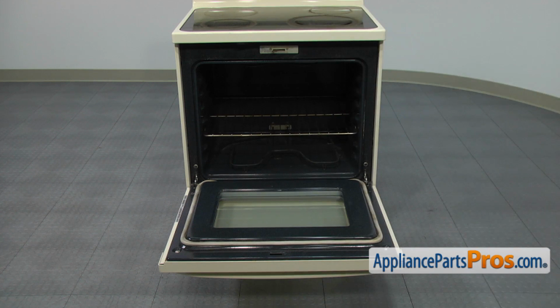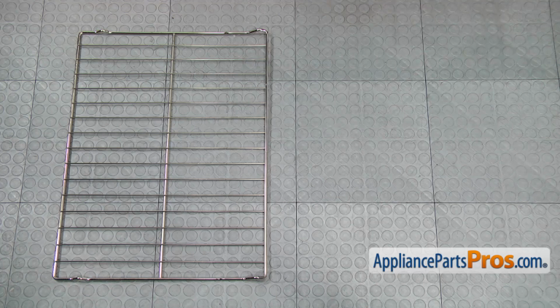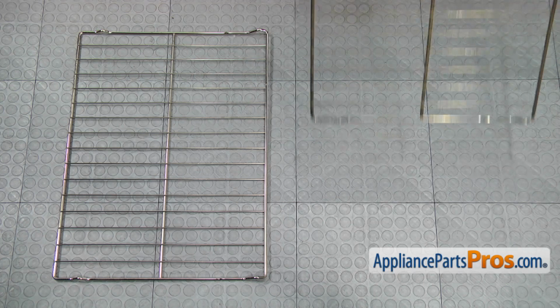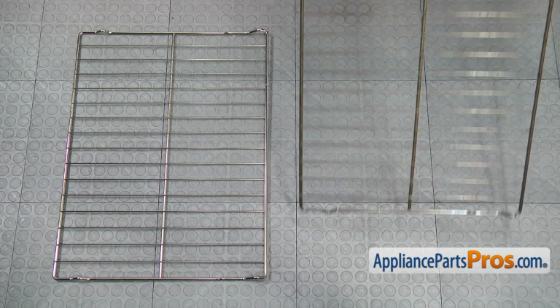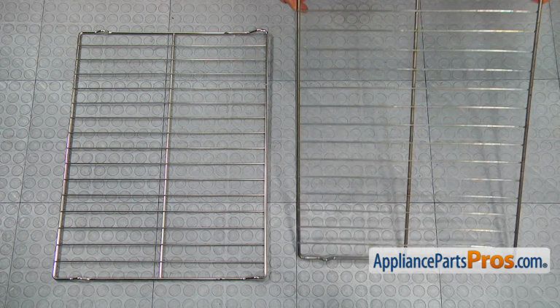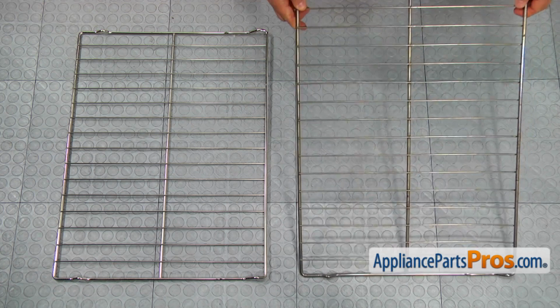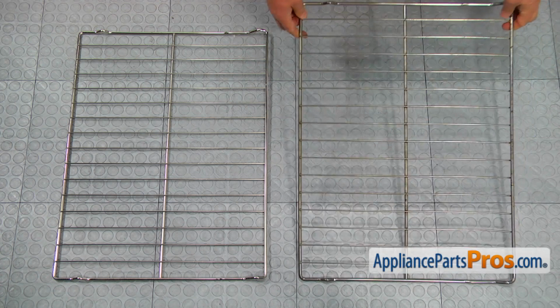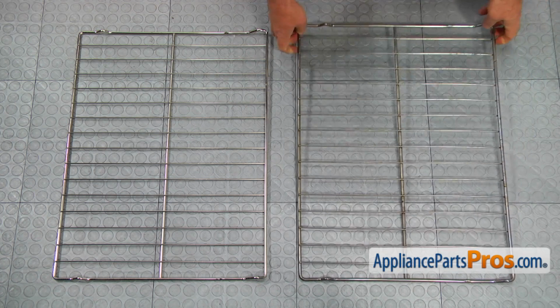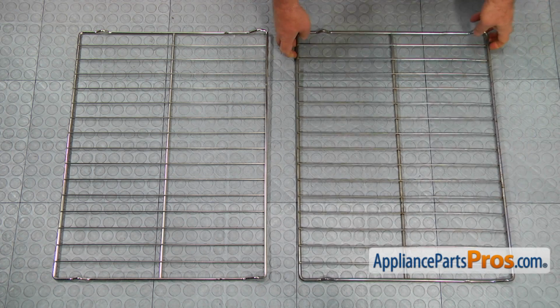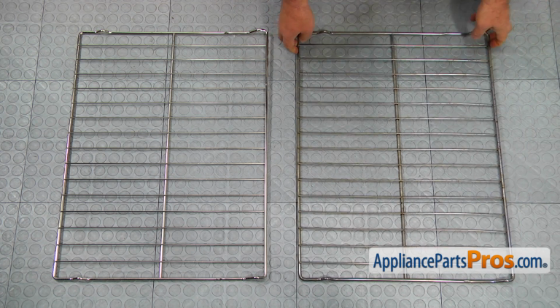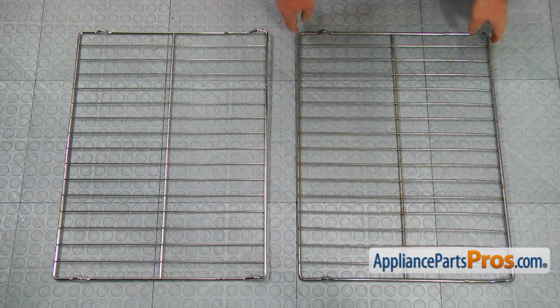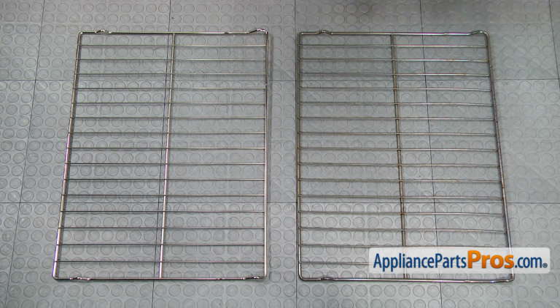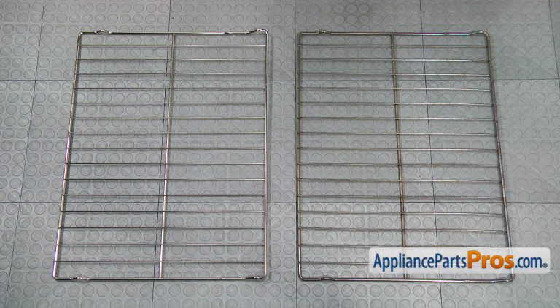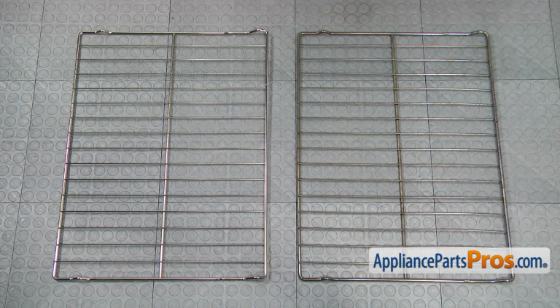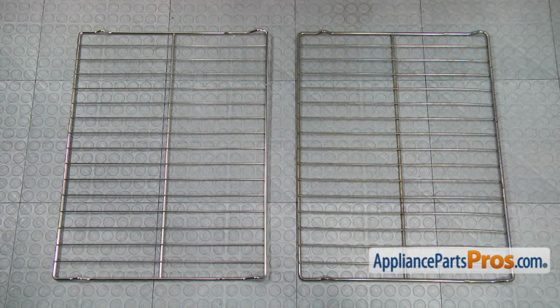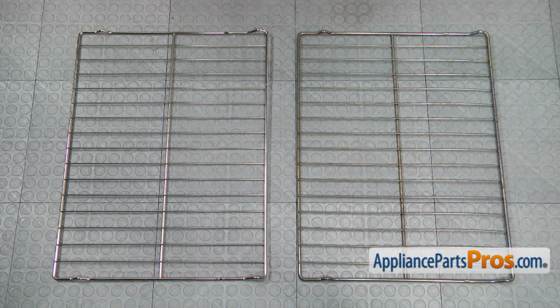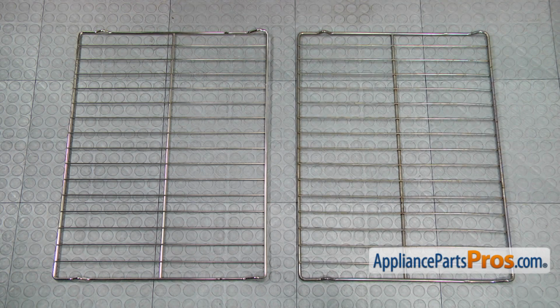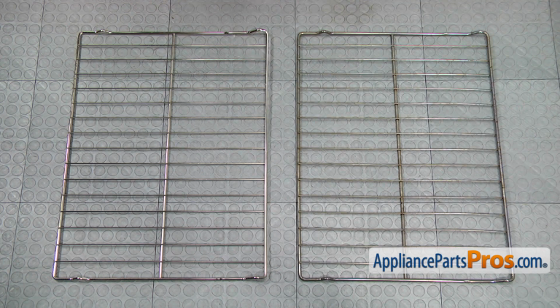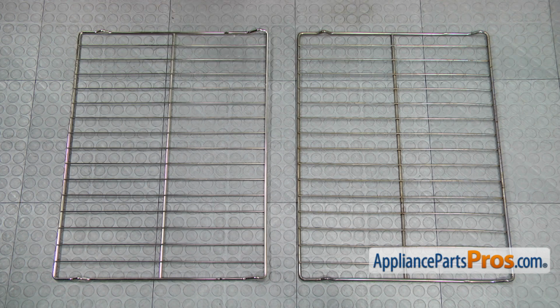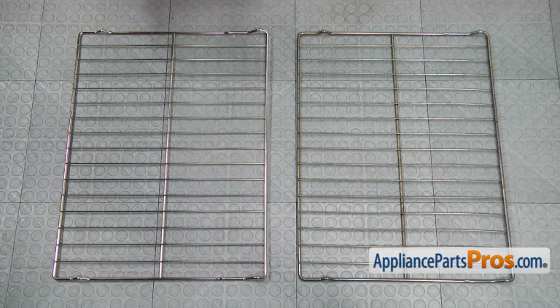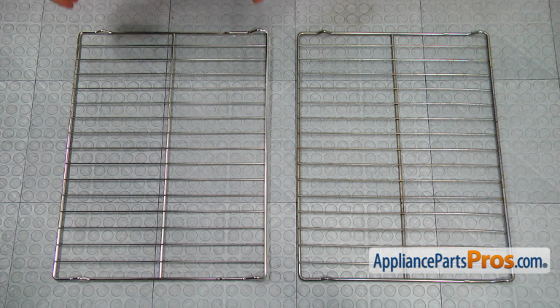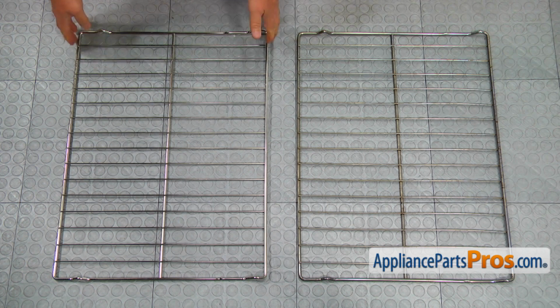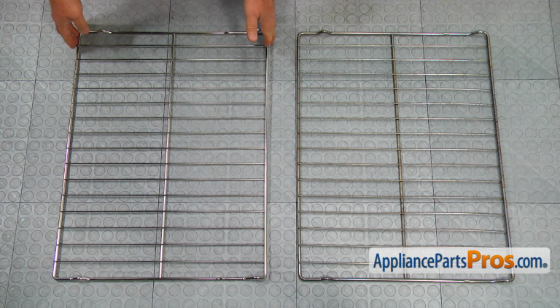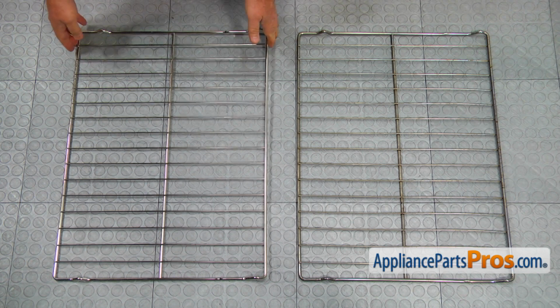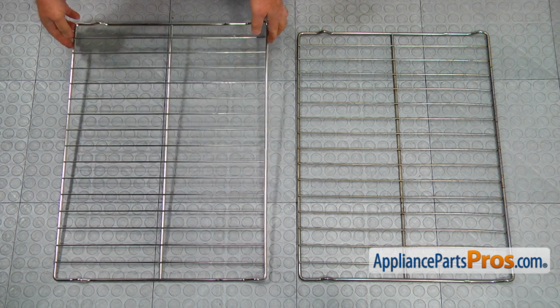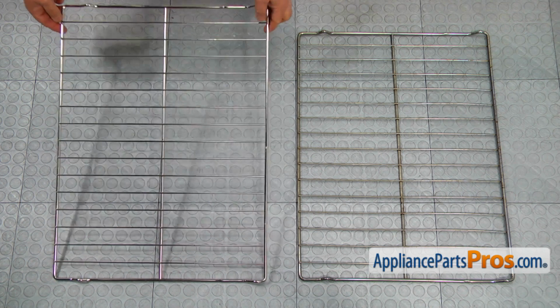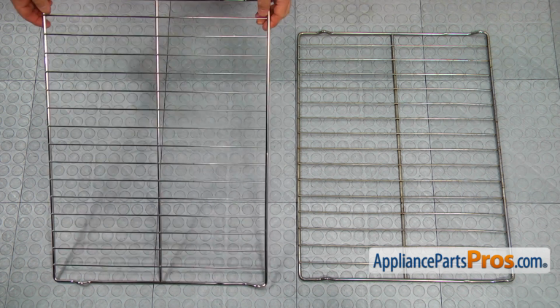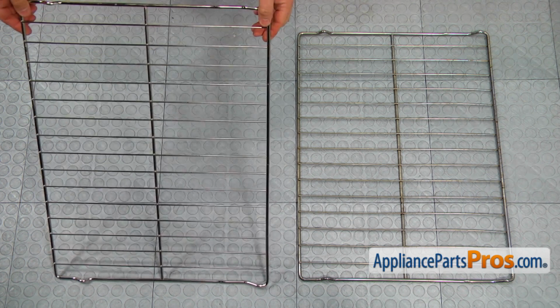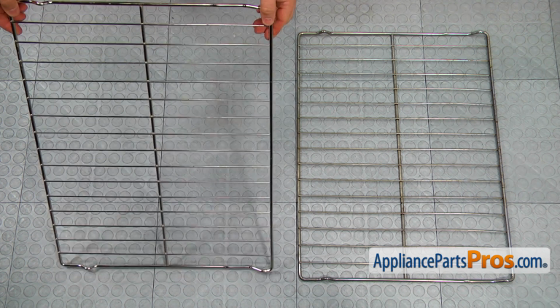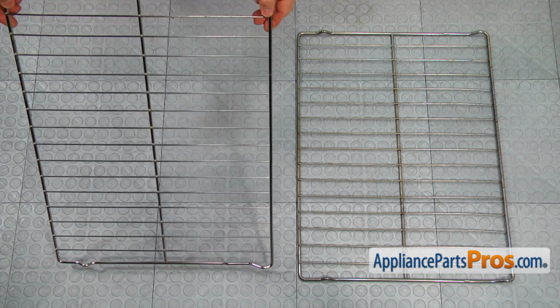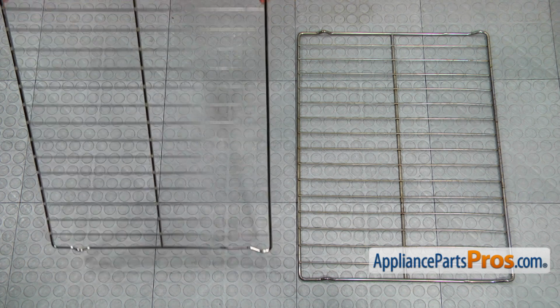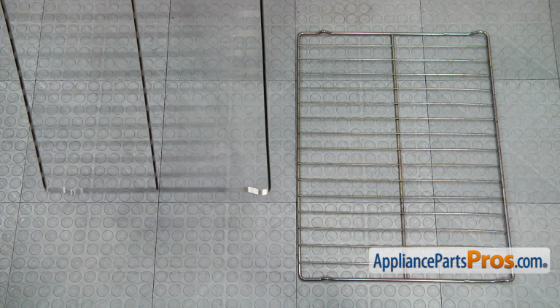This is the old oven rack next to the new one. If you don't have this part, you can get it from AppliancePartsPros.com.